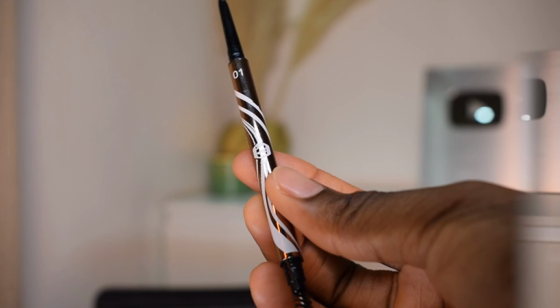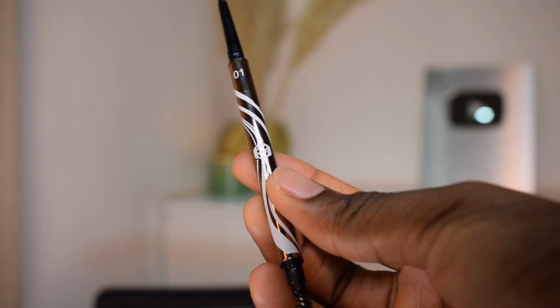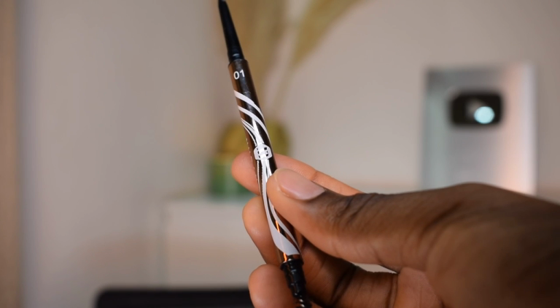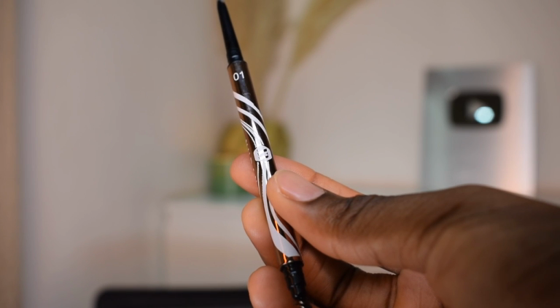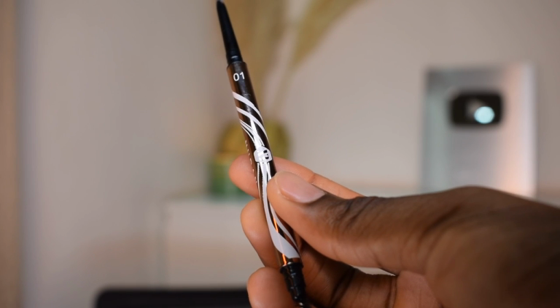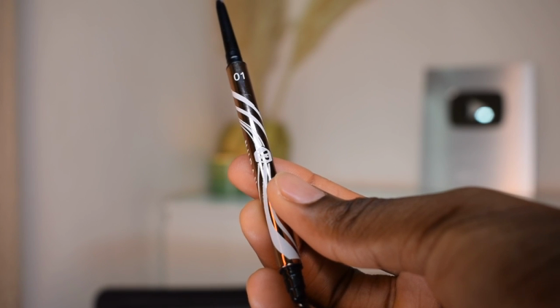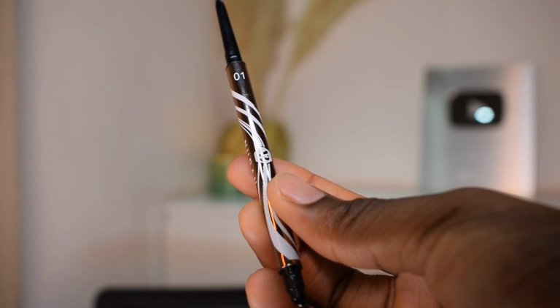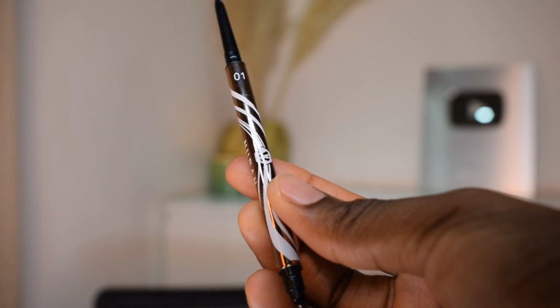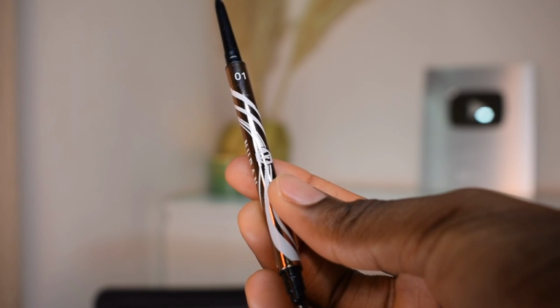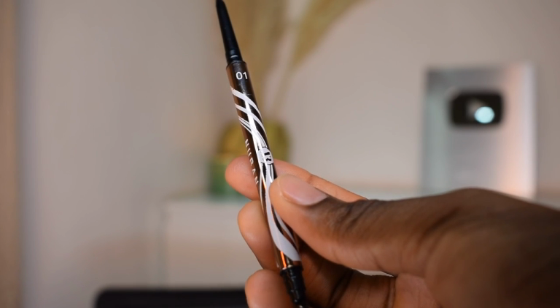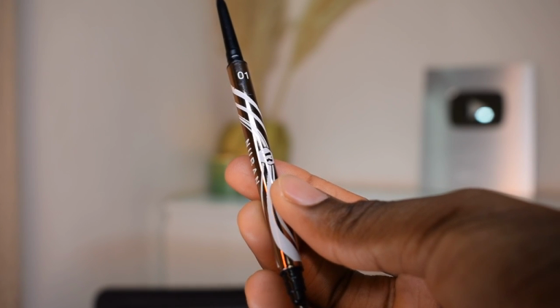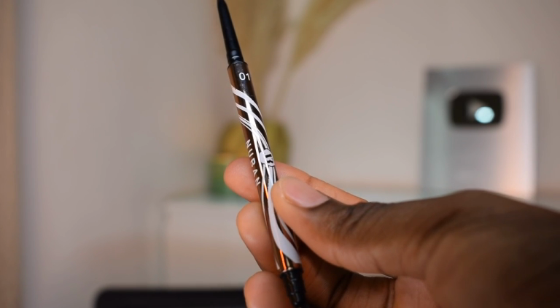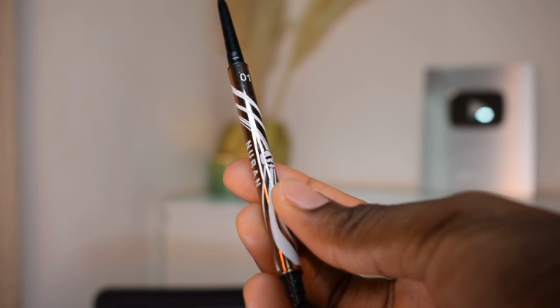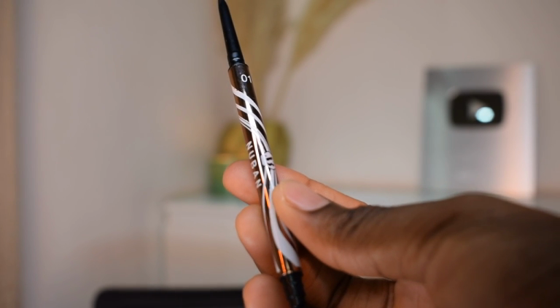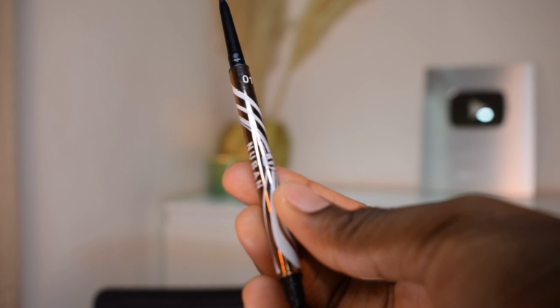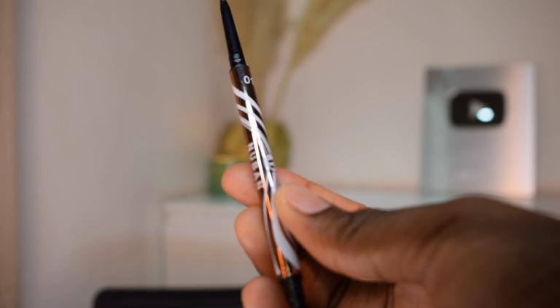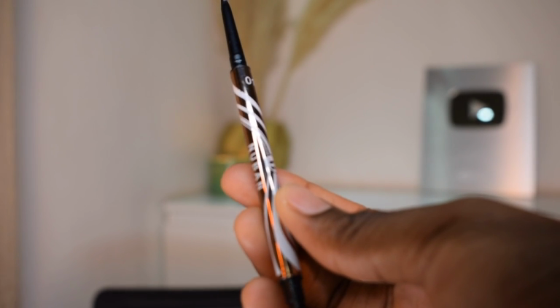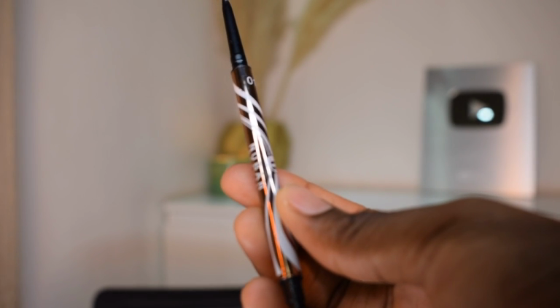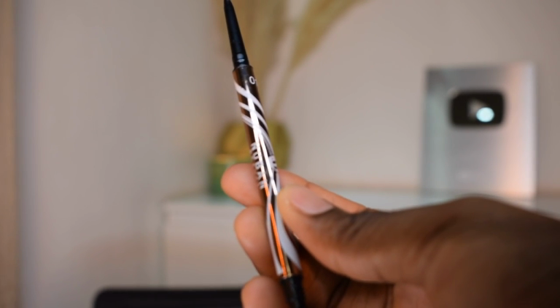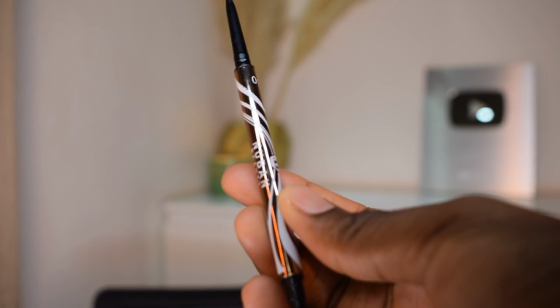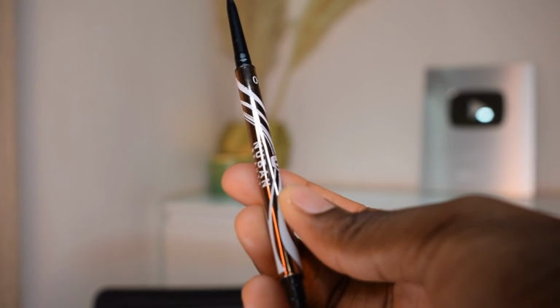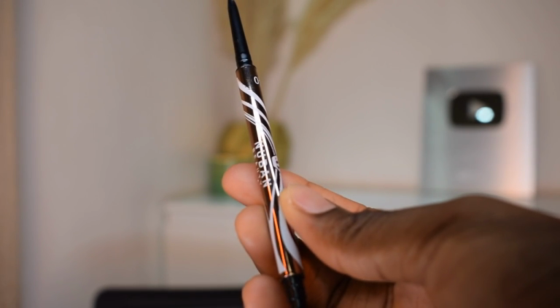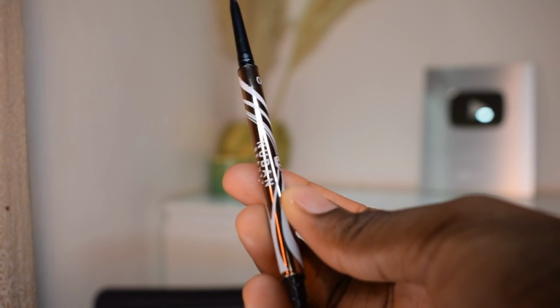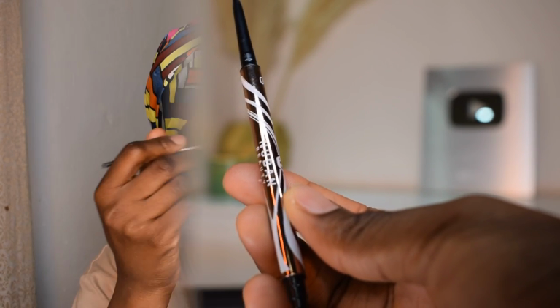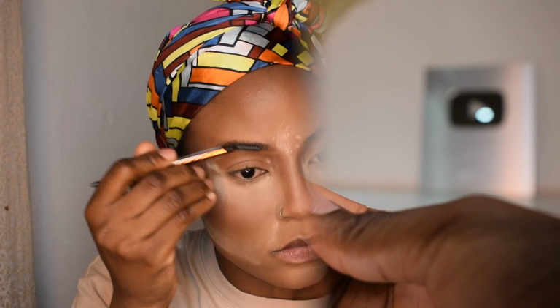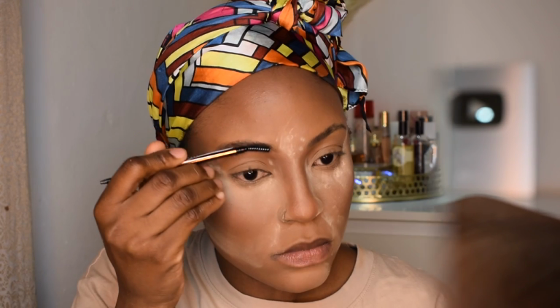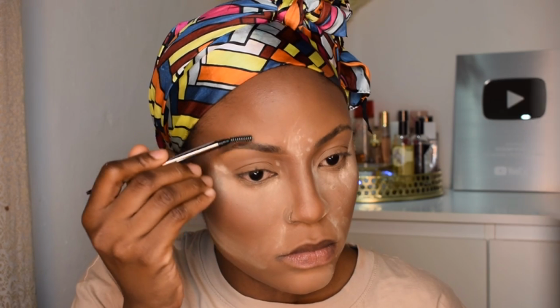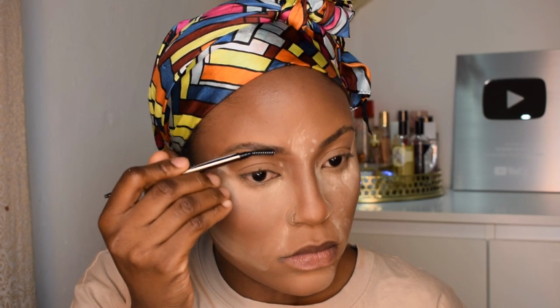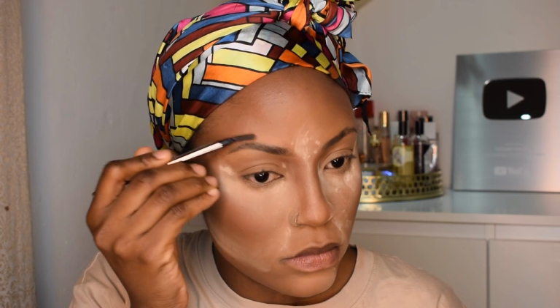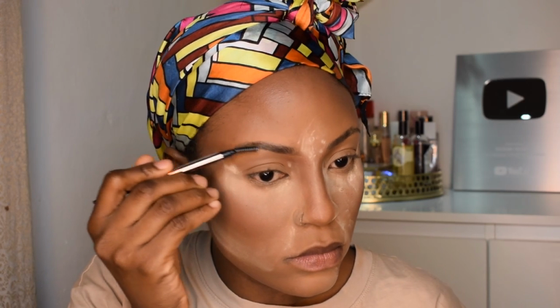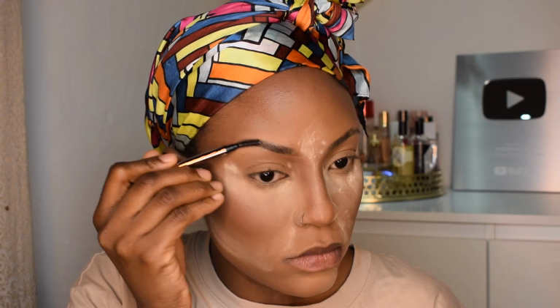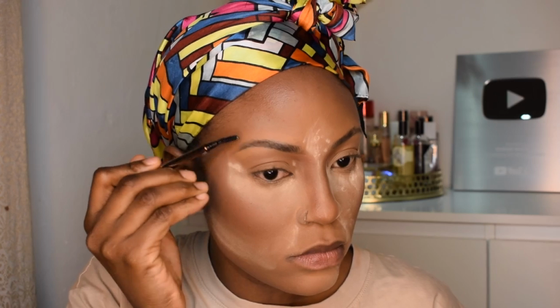For my eyebrows I'm gonna fill them in with the Nuban Beauty eyebrow pencil.